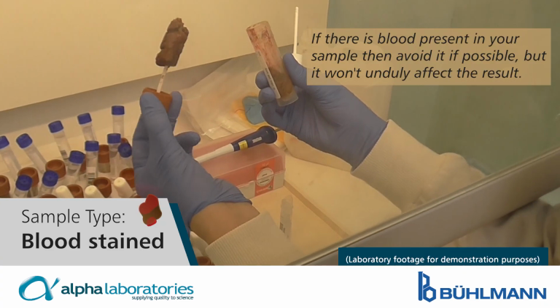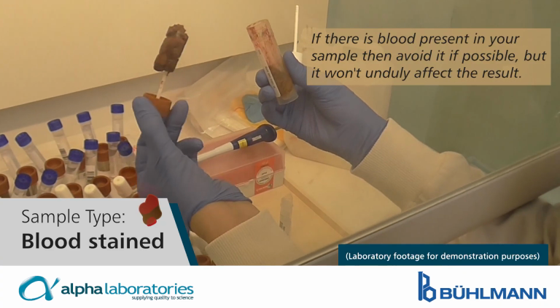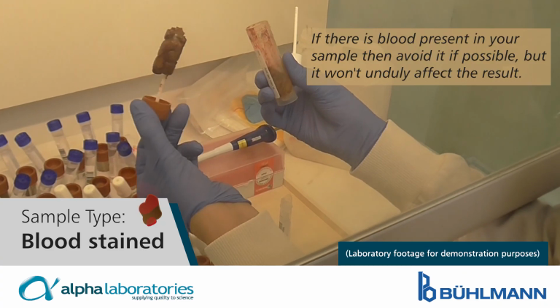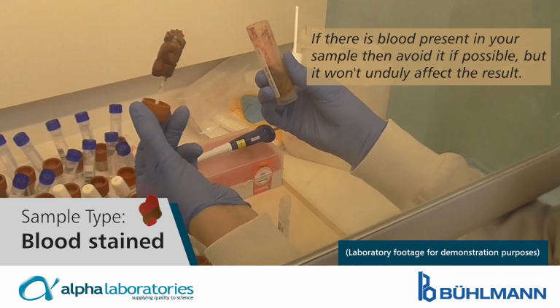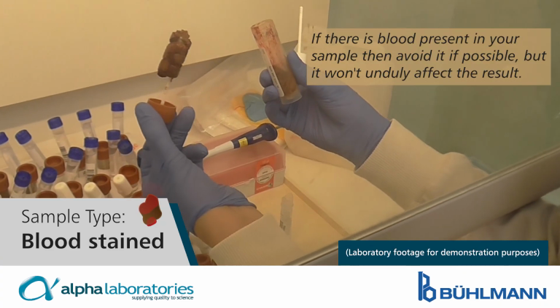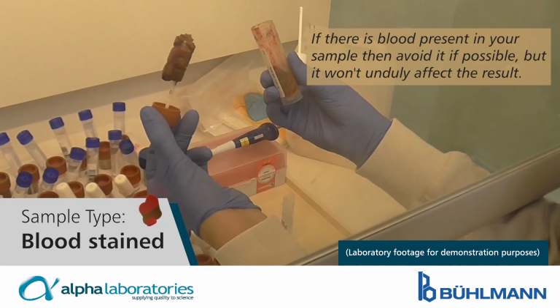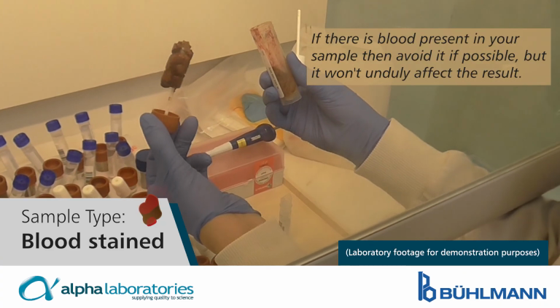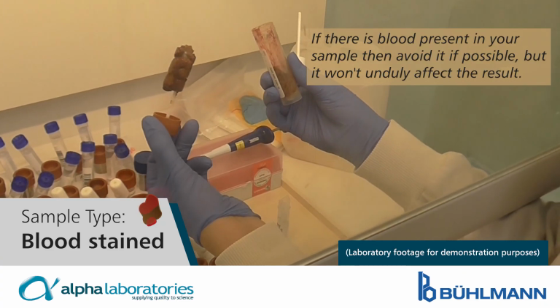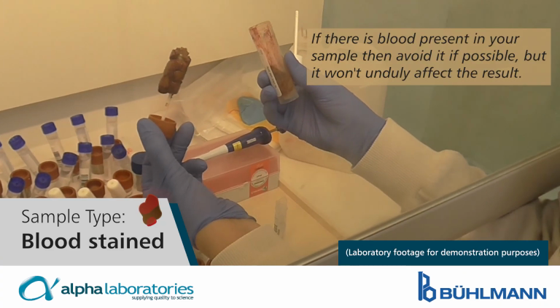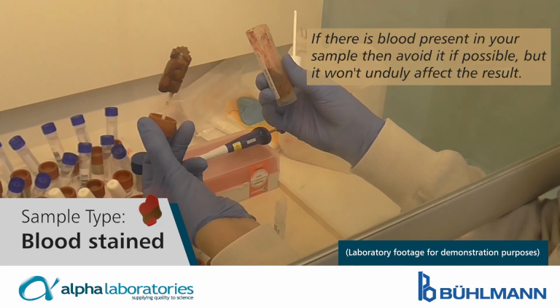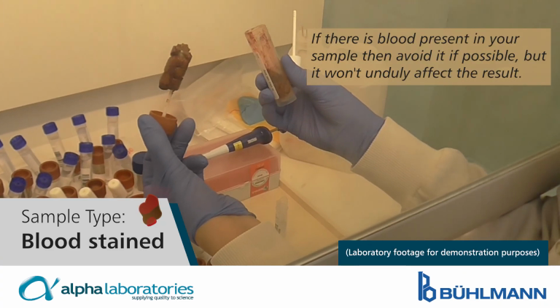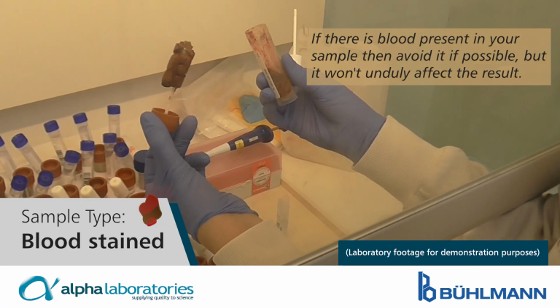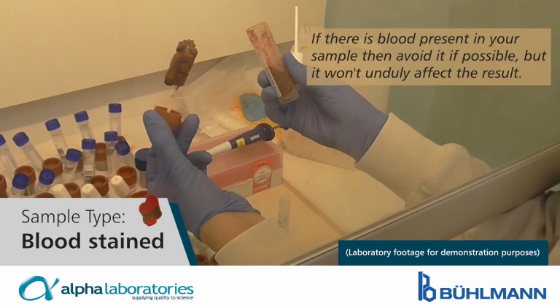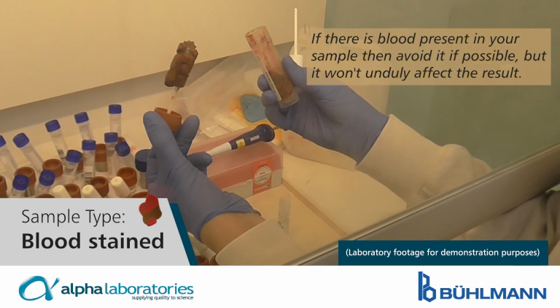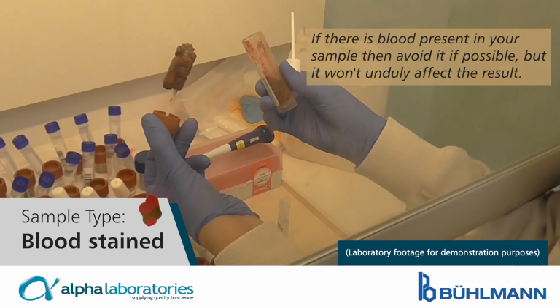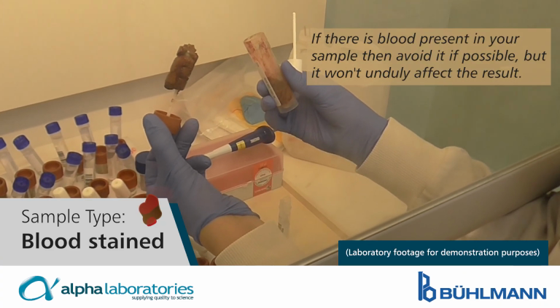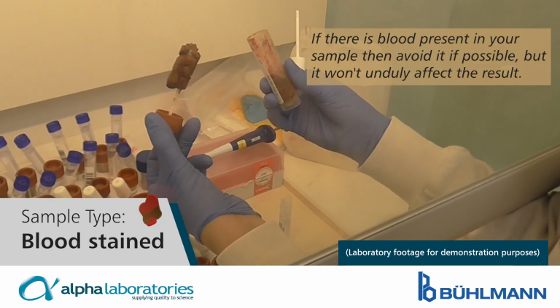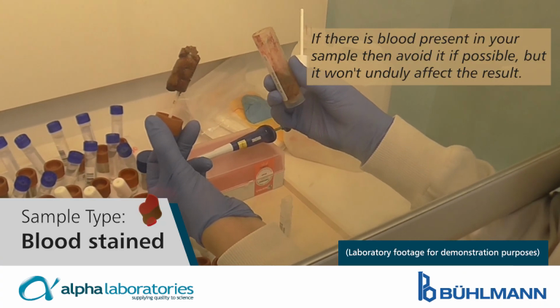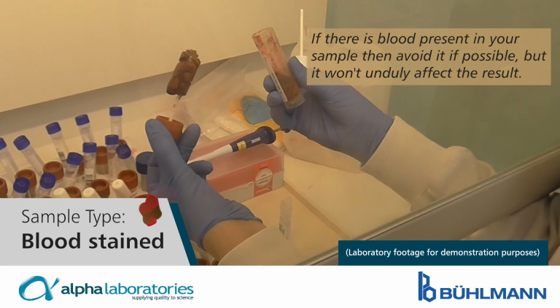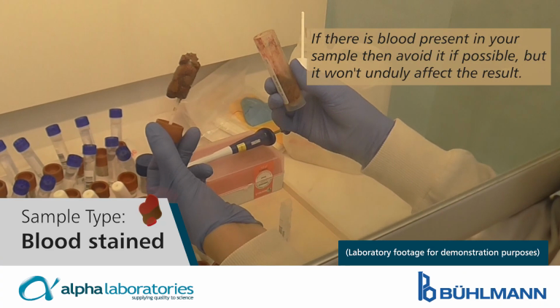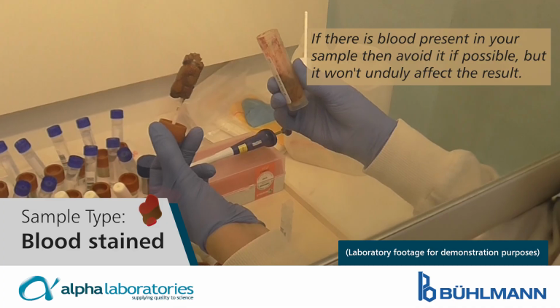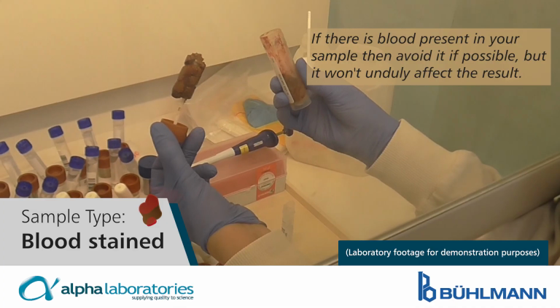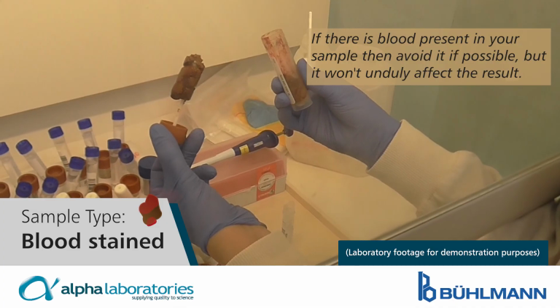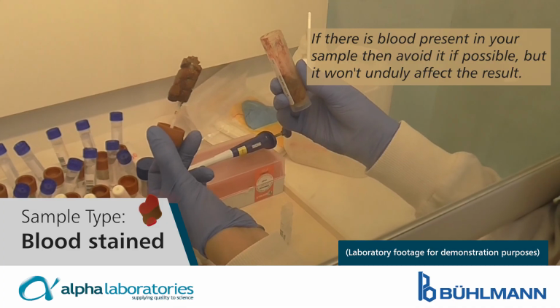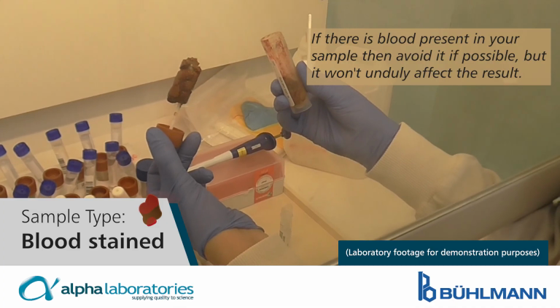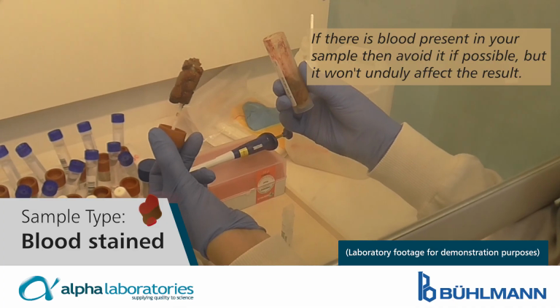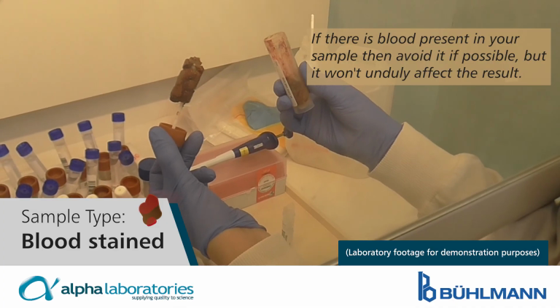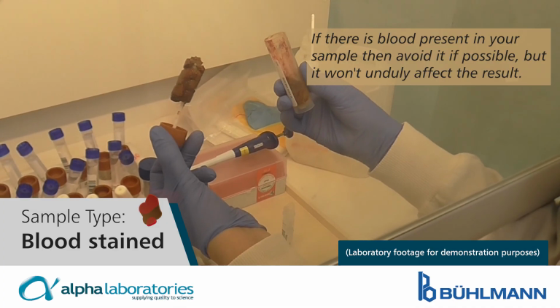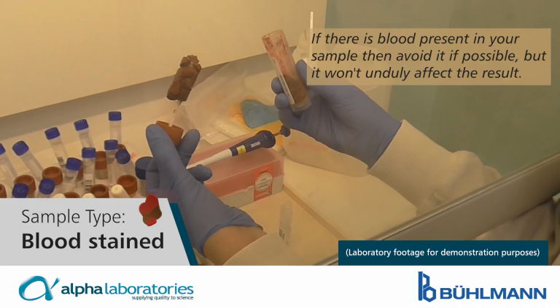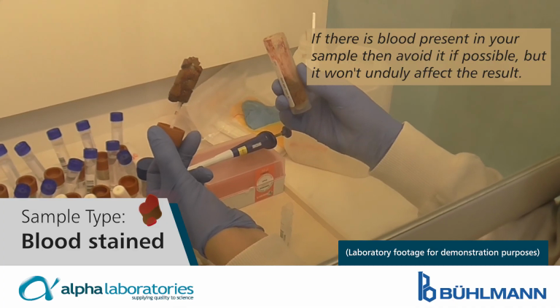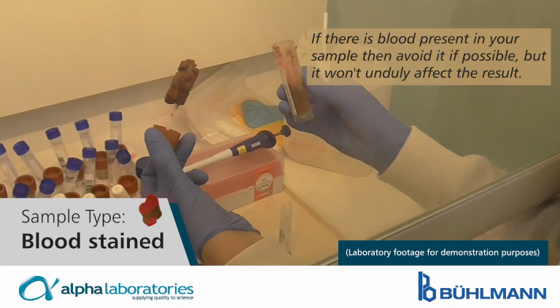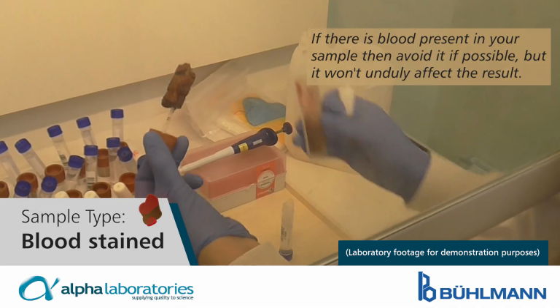Bloodstained. If there is blood present in your sample, then avoid it if possible, but it won't unduly affect the result.